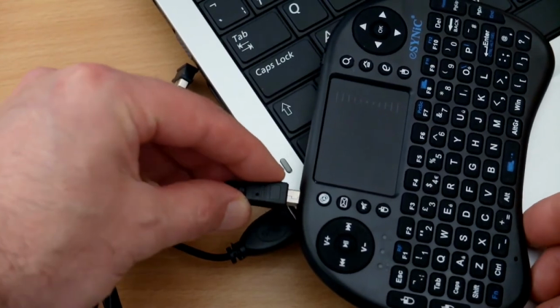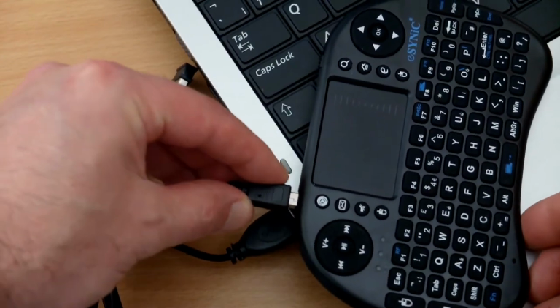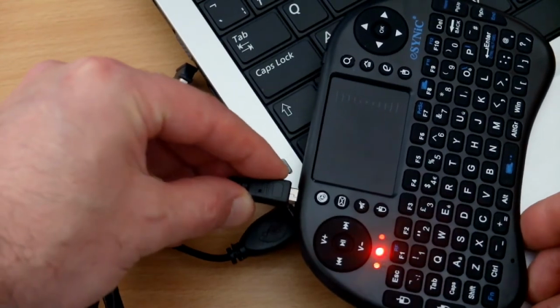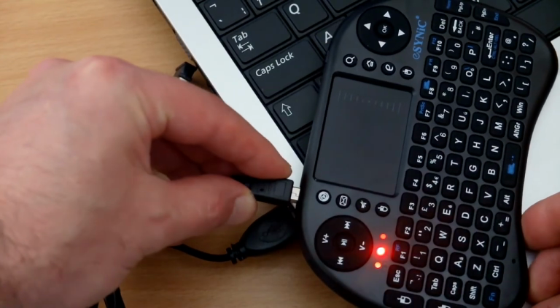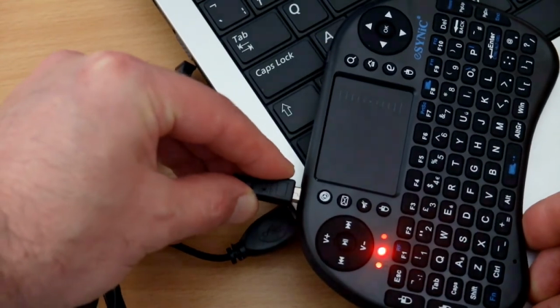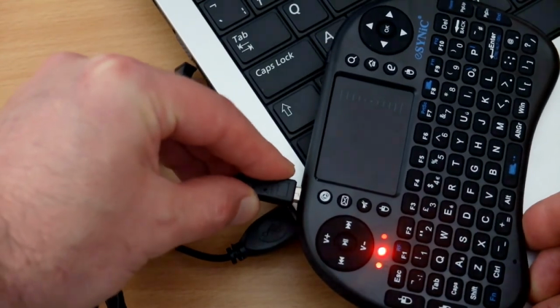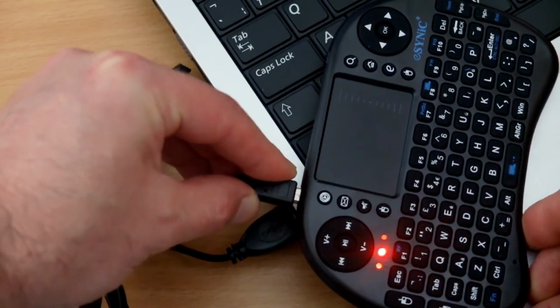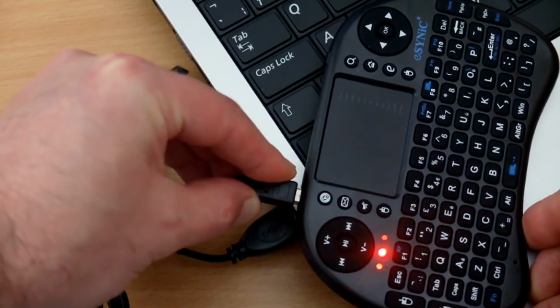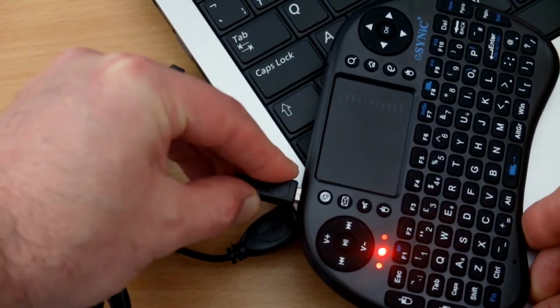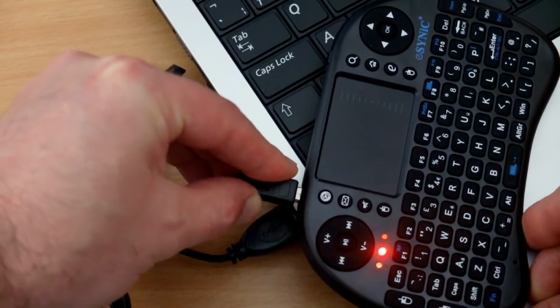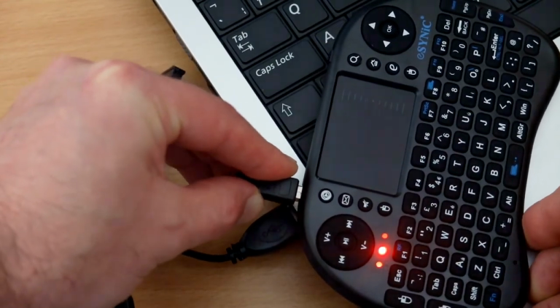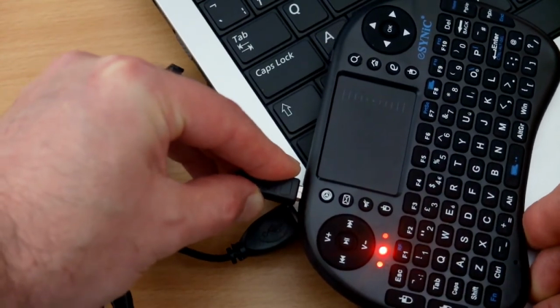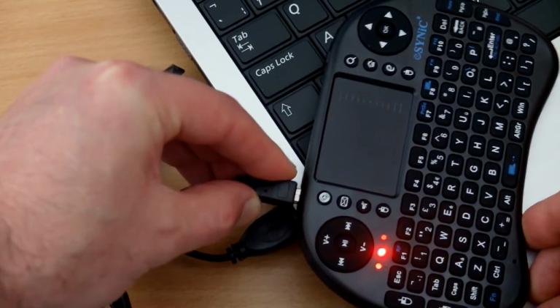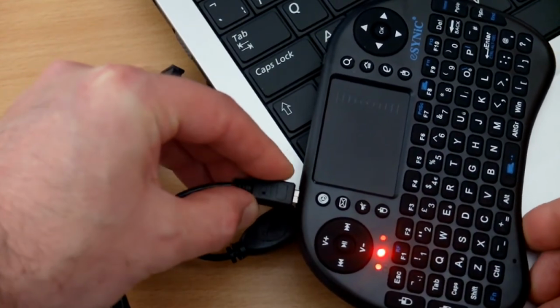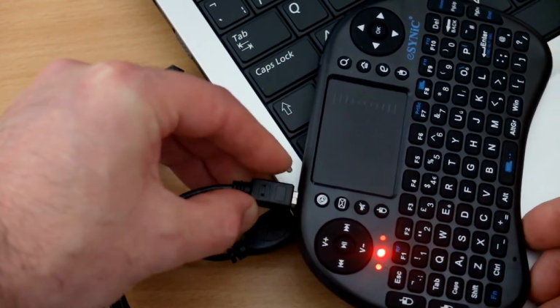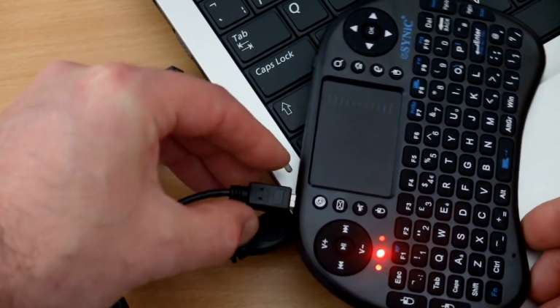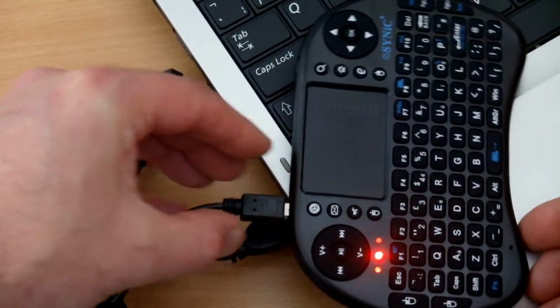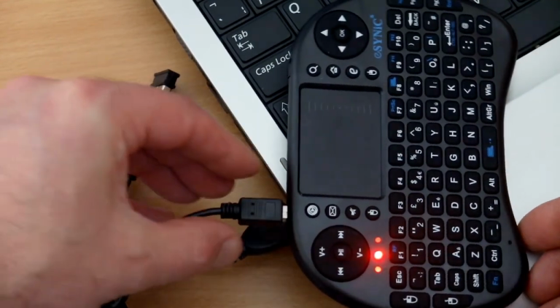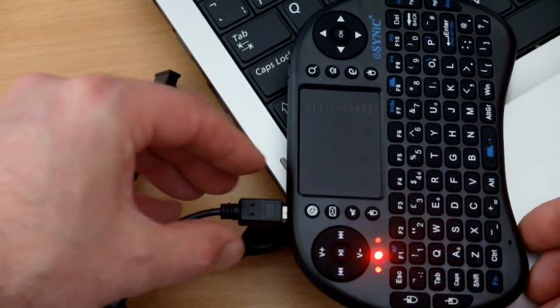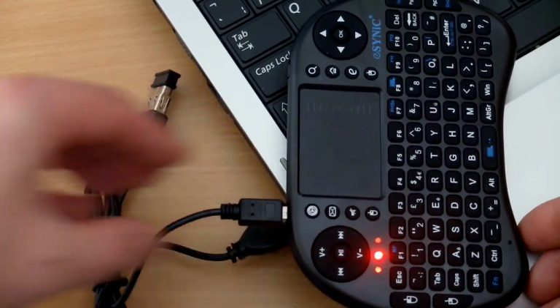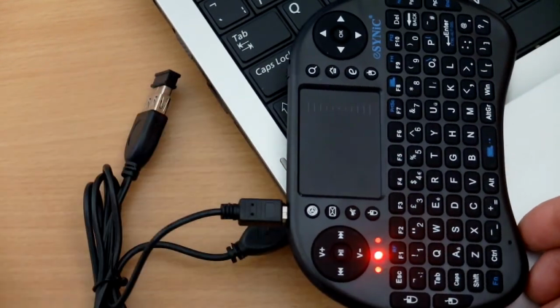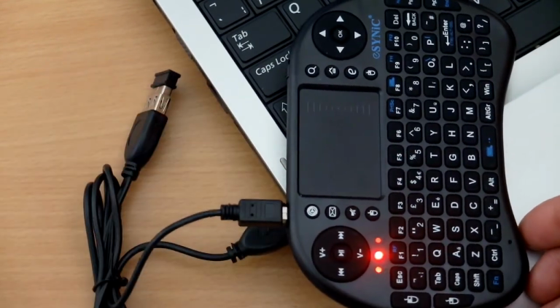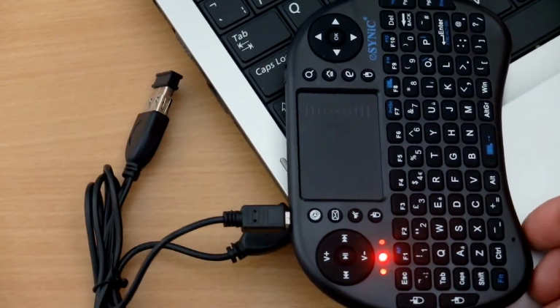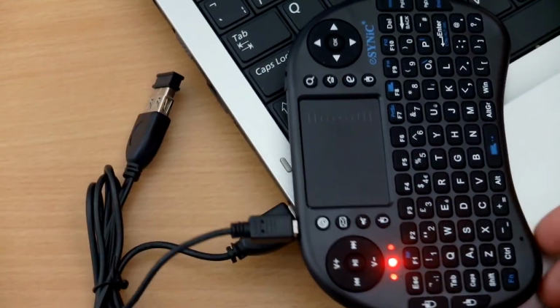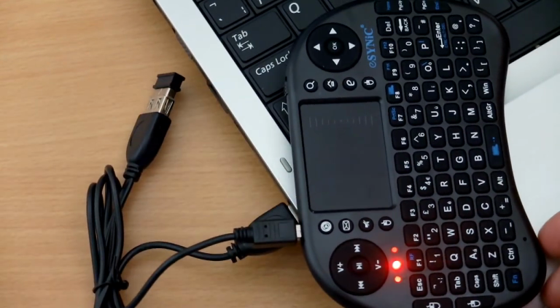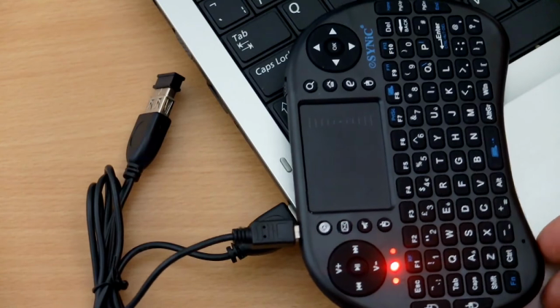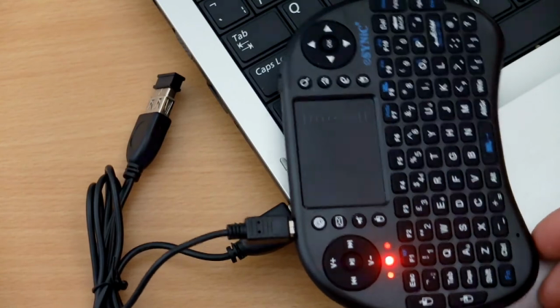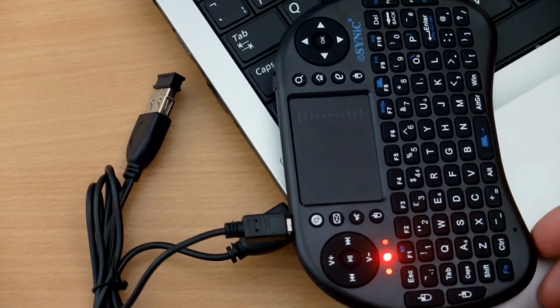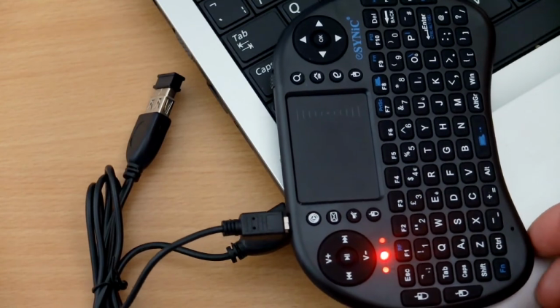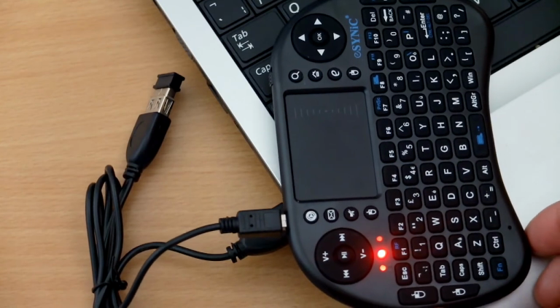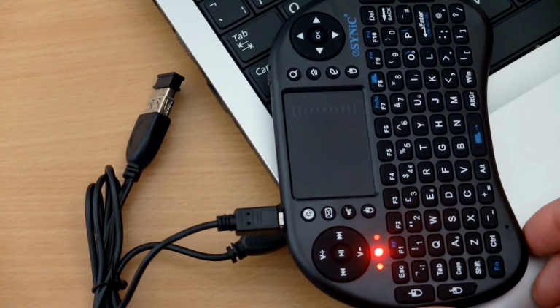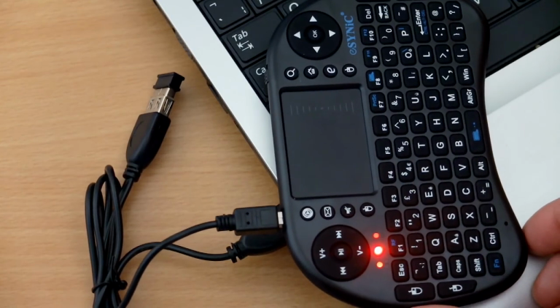Charging takes about 2 hours — around an hour and 50 minutes. The red LED comes on when it's charging, and you can use the keyboard while it's charging.